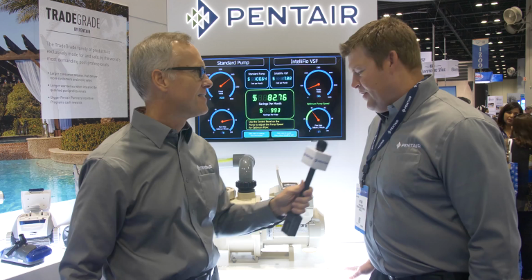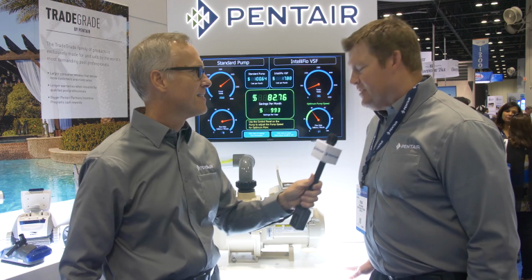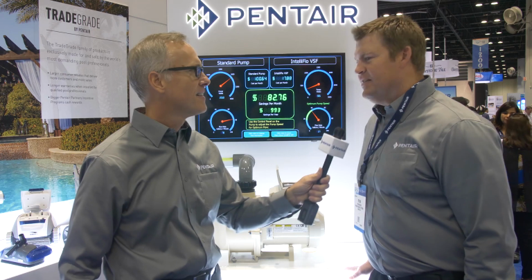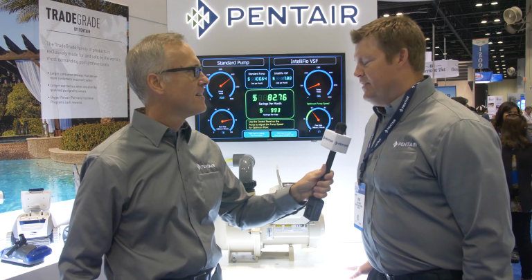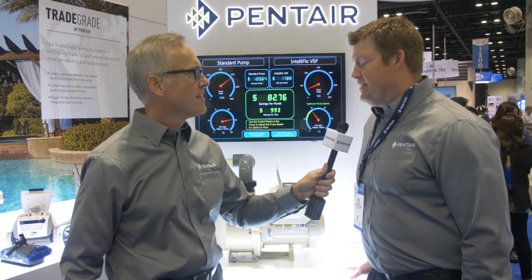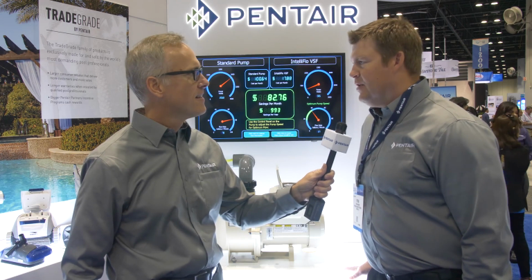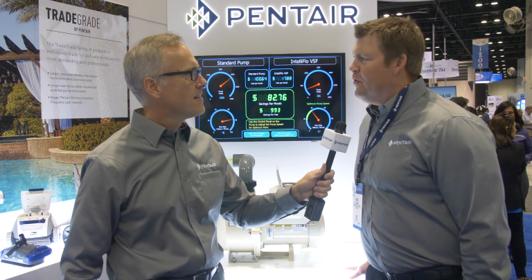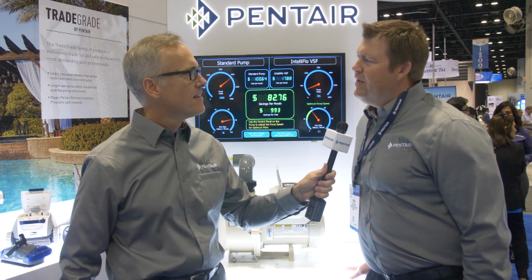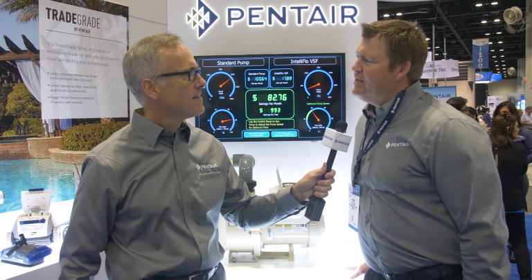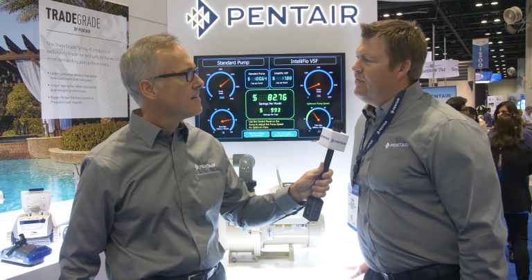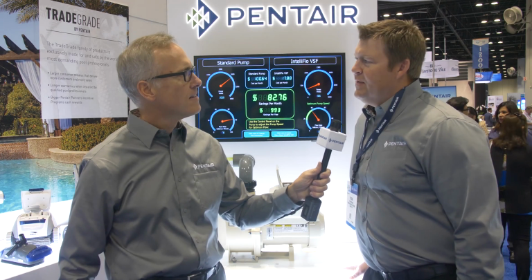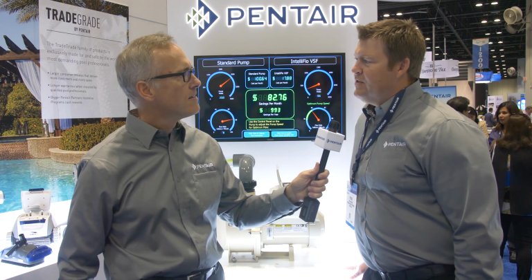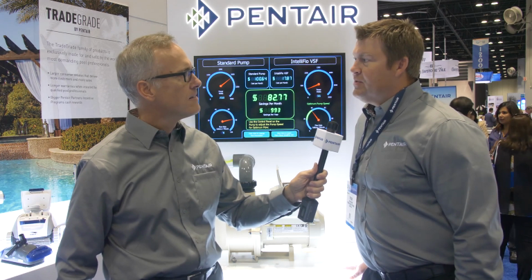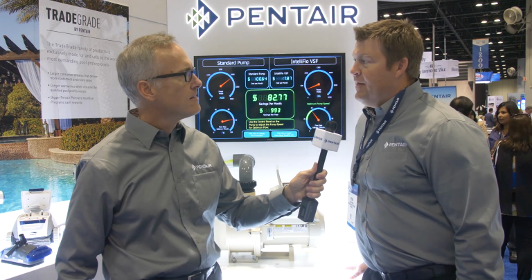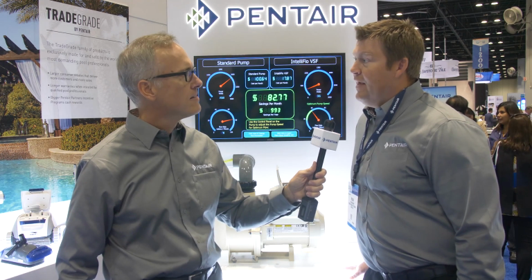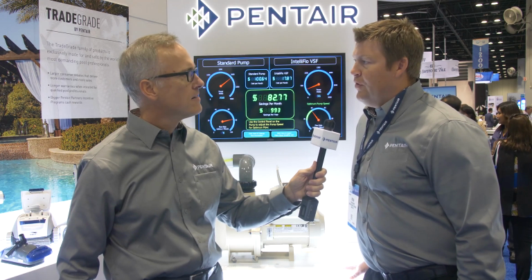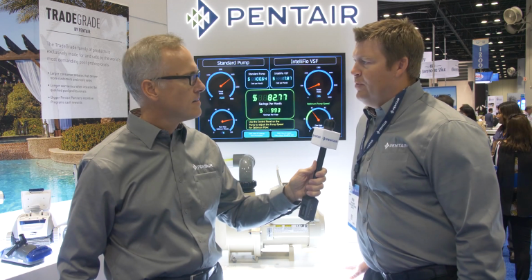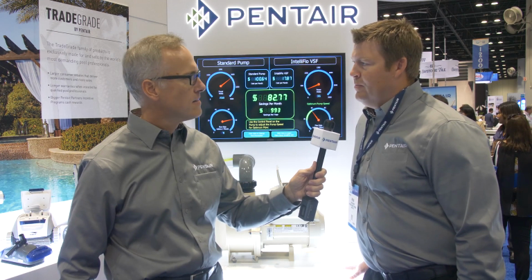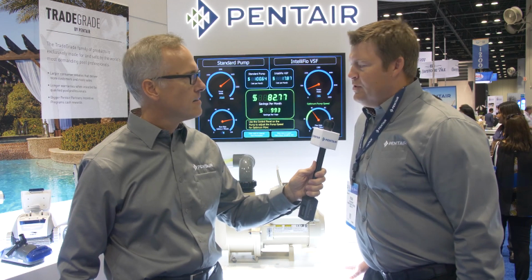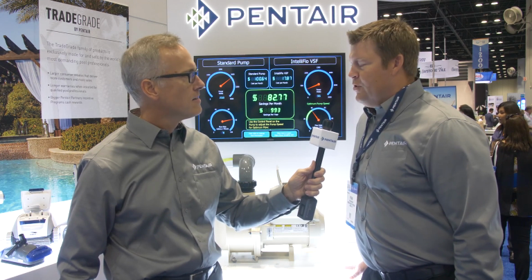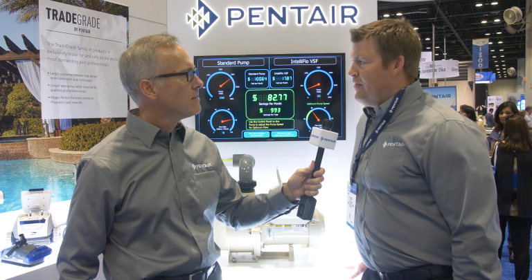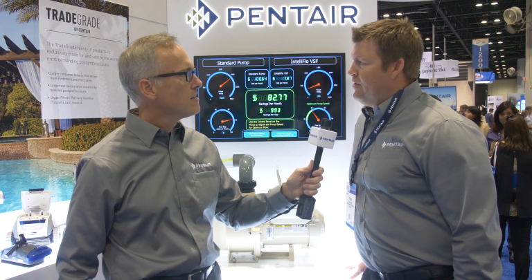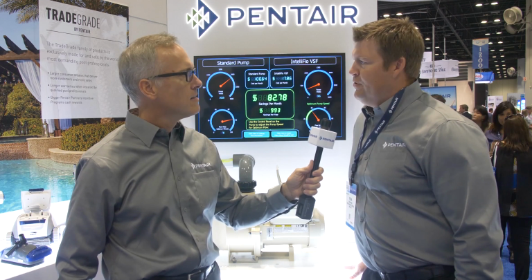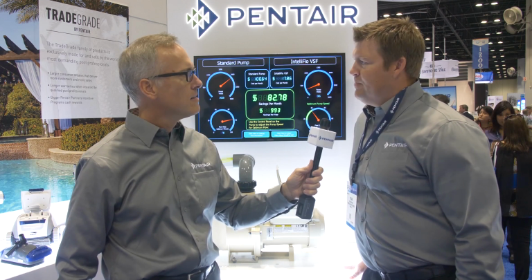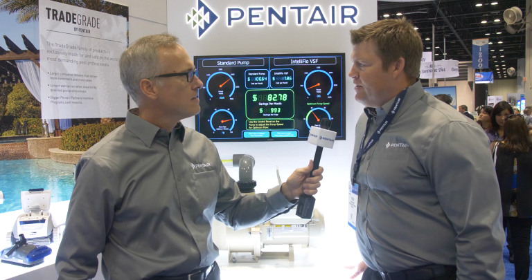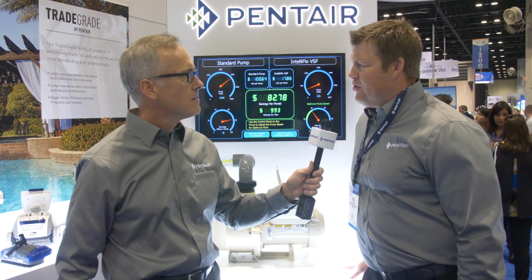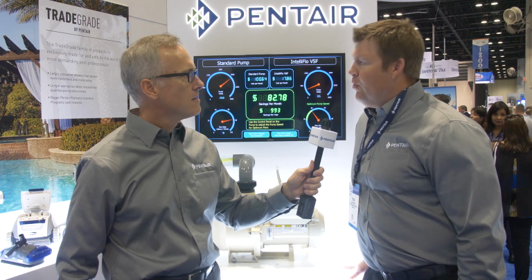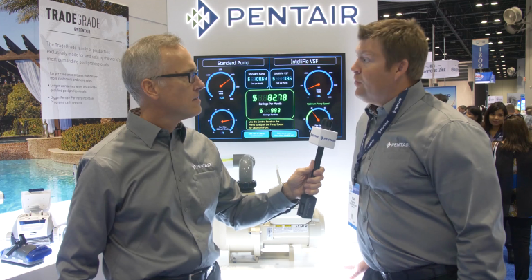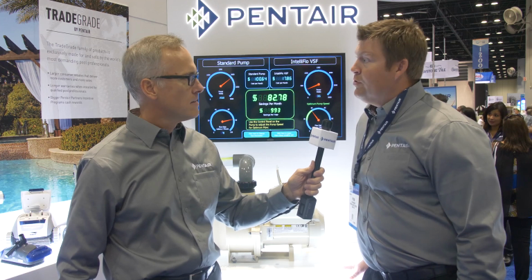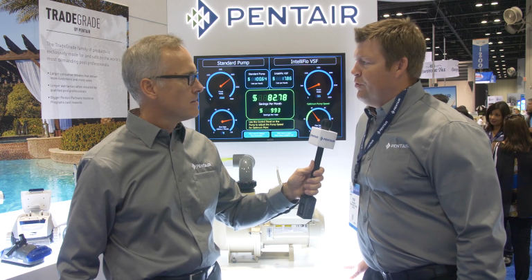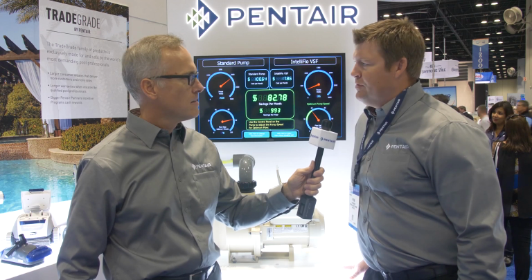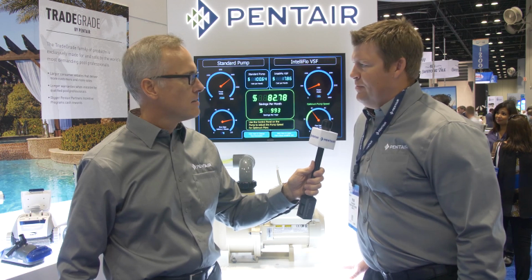Yeah, this is the IntelliFlow VSF — it's our speed and flow pump. So you have the ability to do speed control or flow control in this pump.